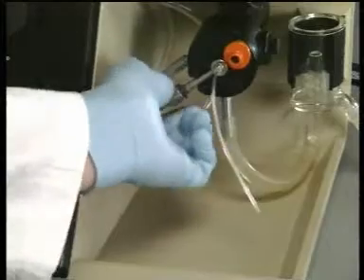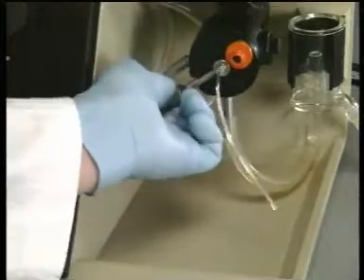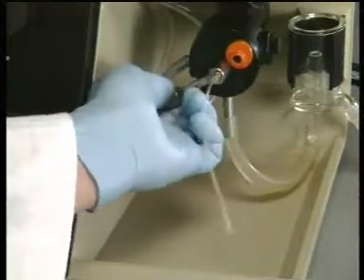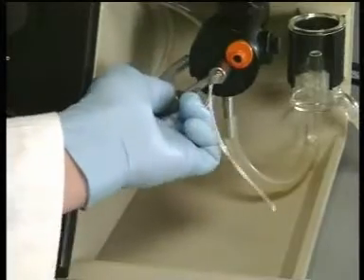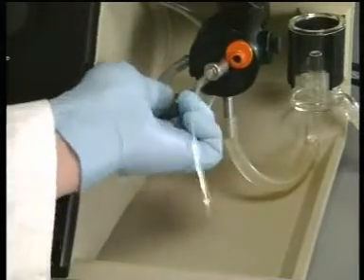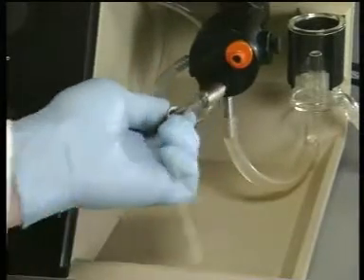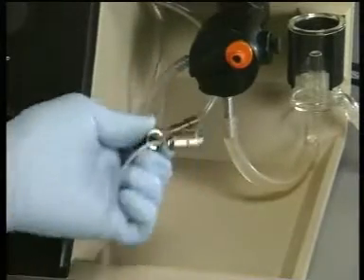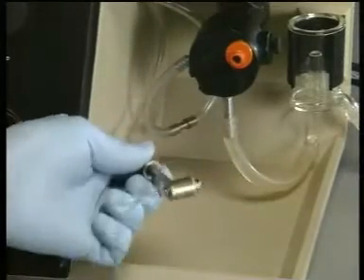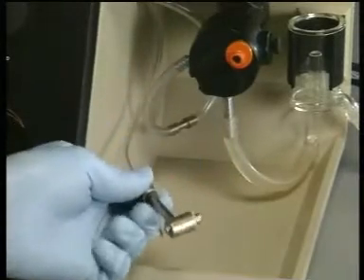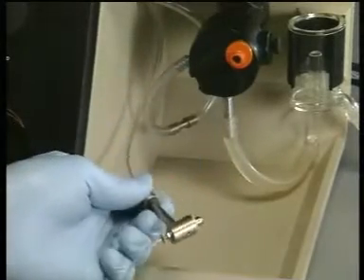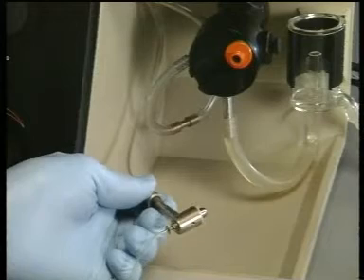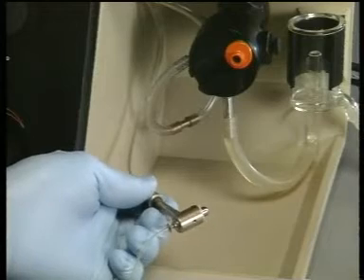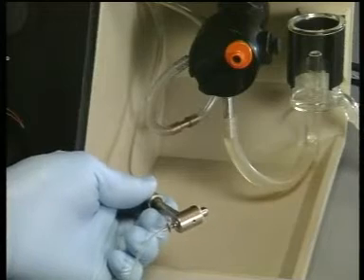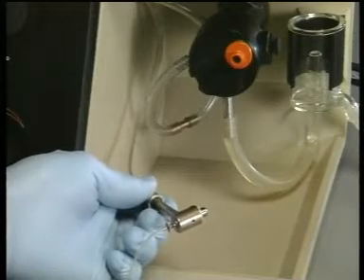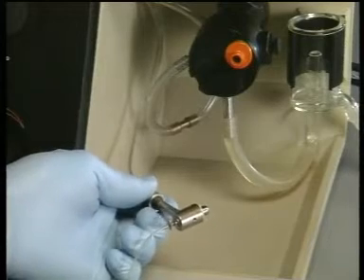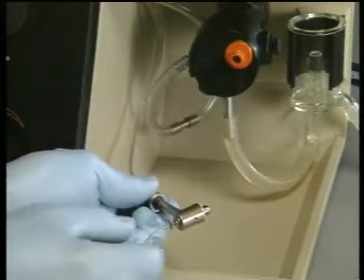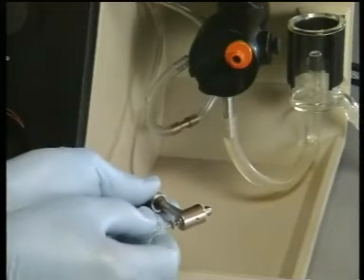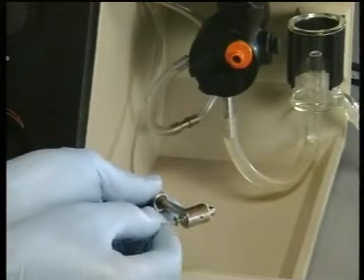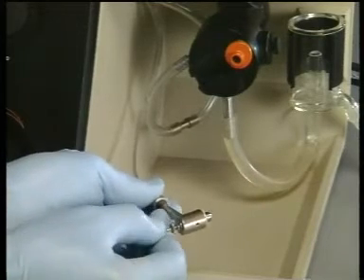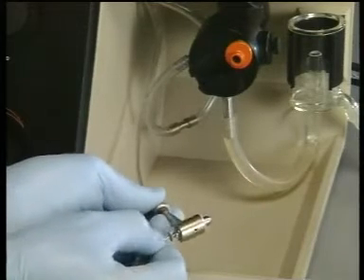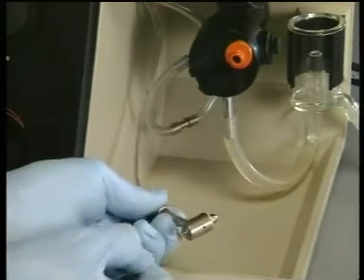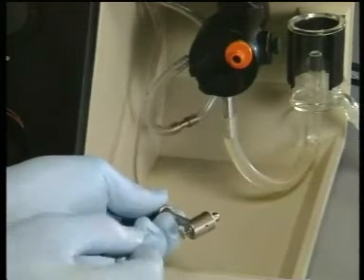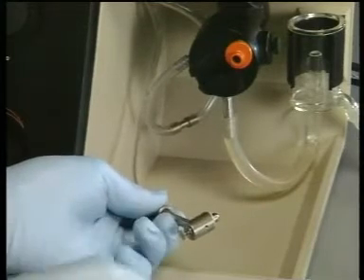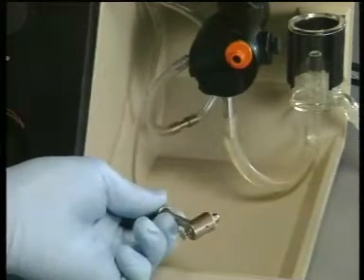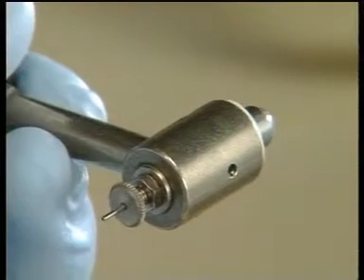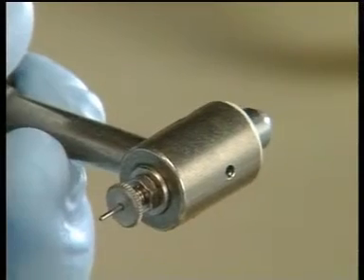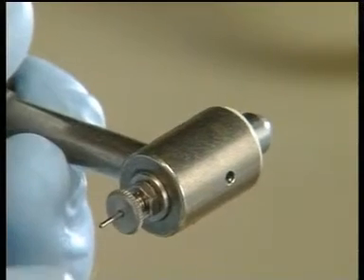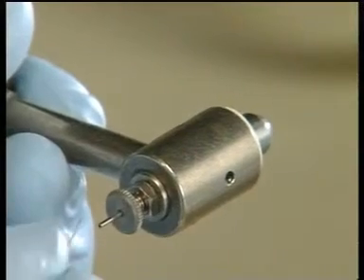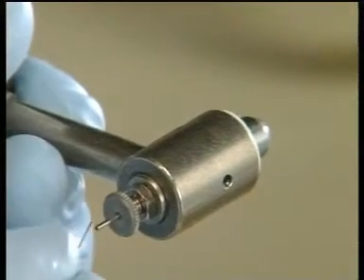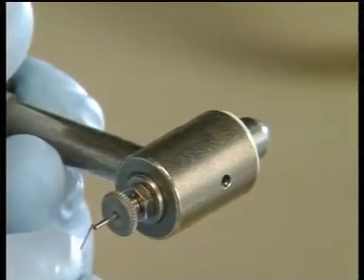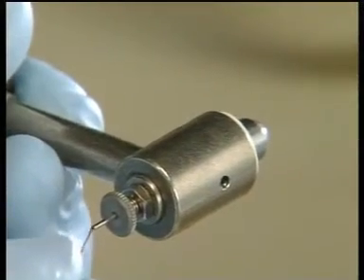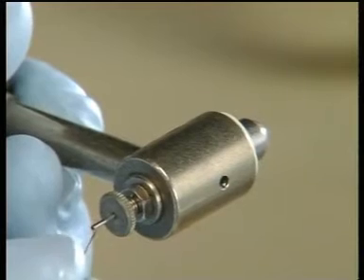This can be done by removing the nozzle, taking off the delivery tube, and passing a fine wire through the nozzle.